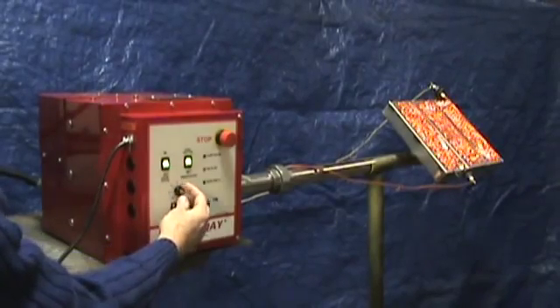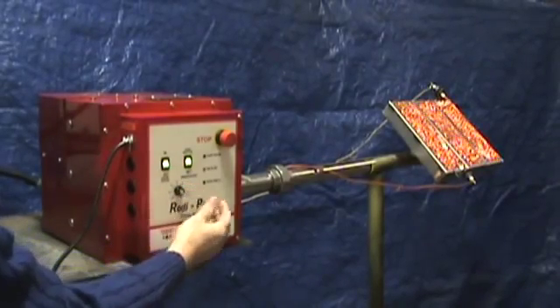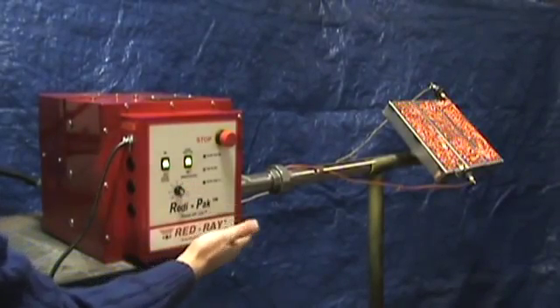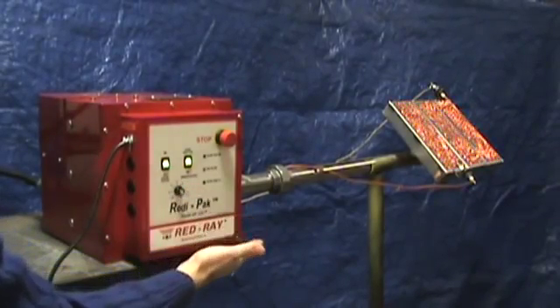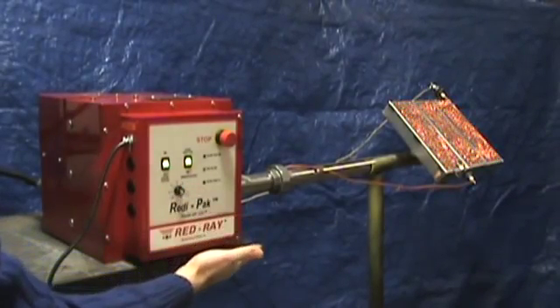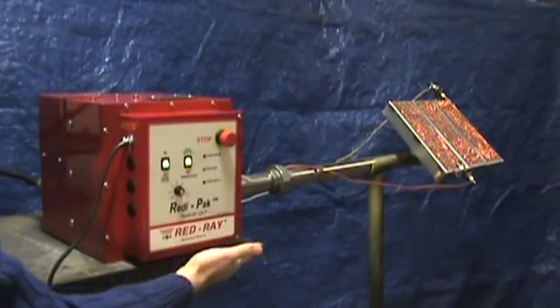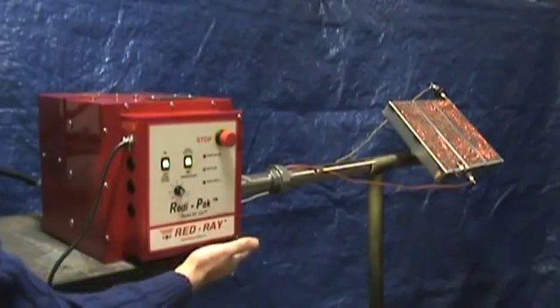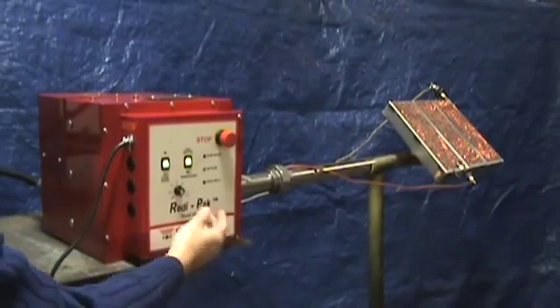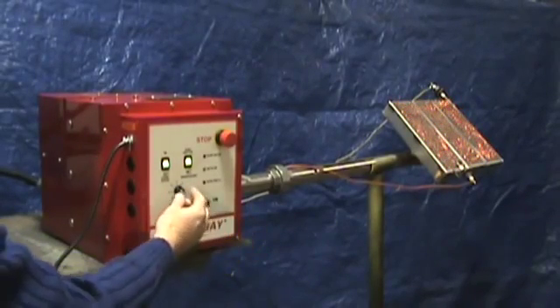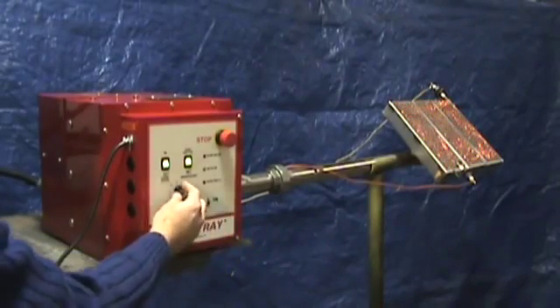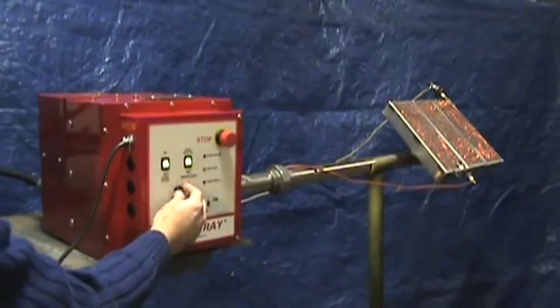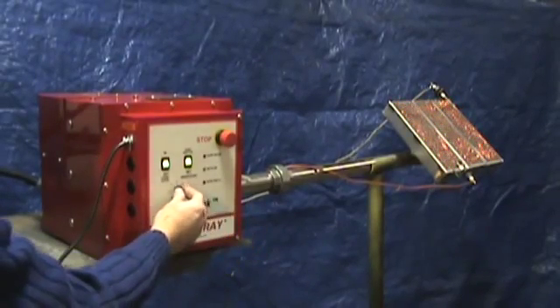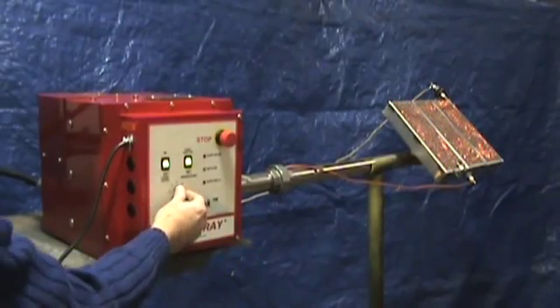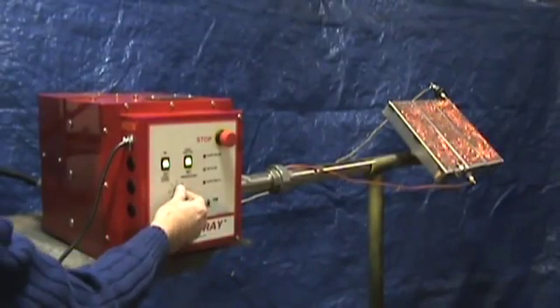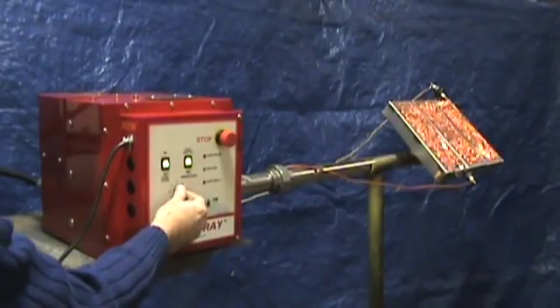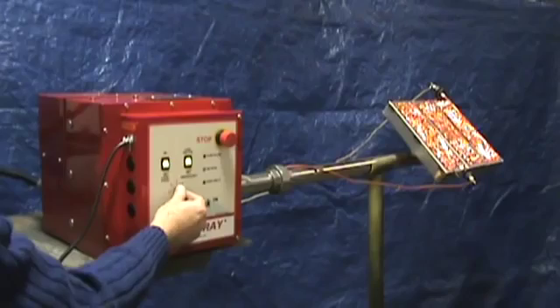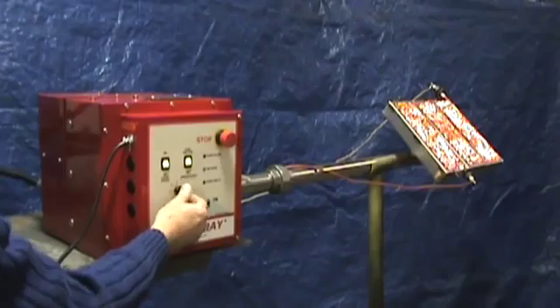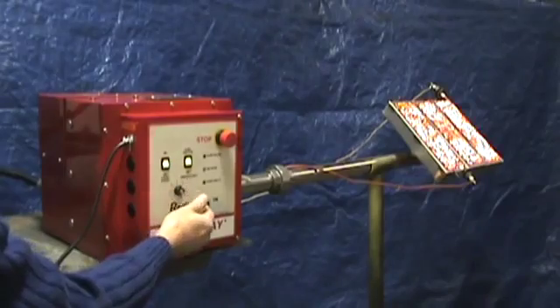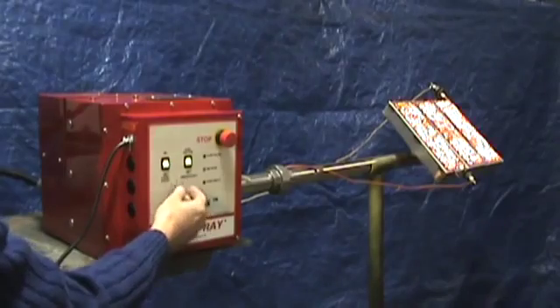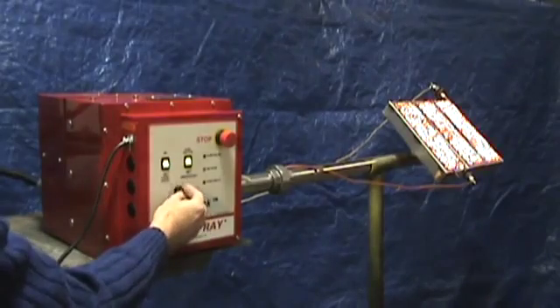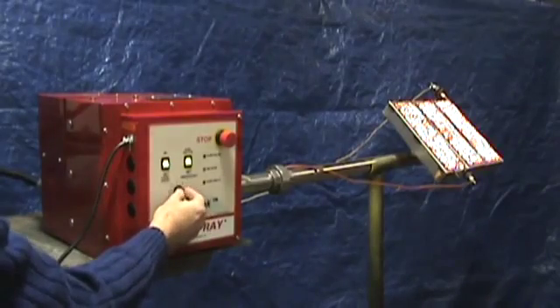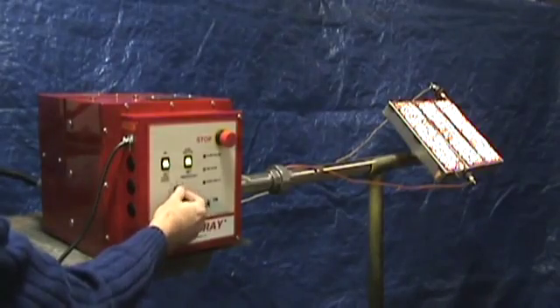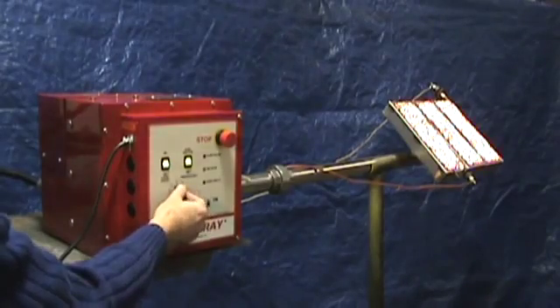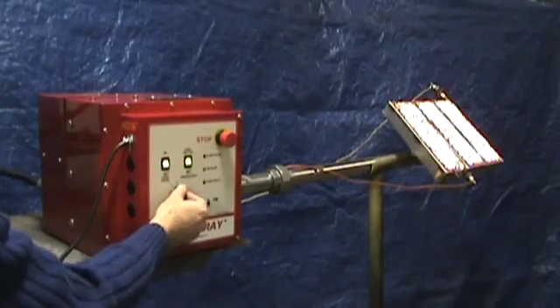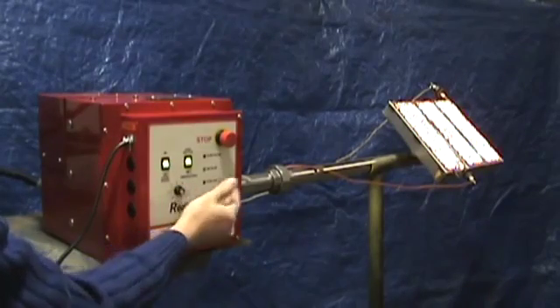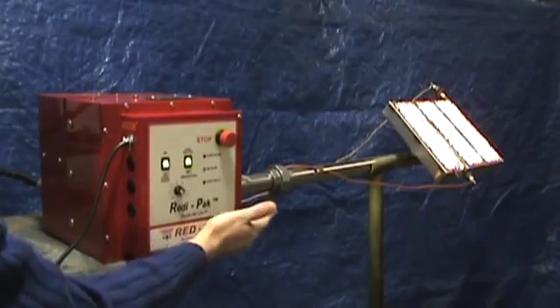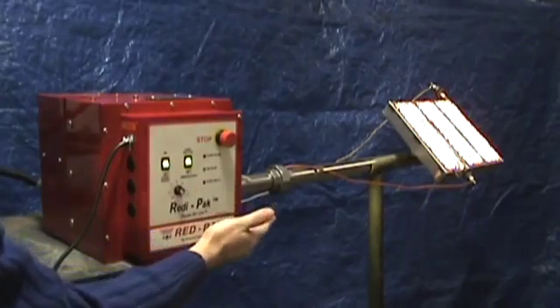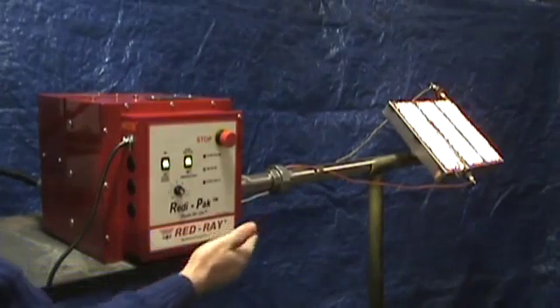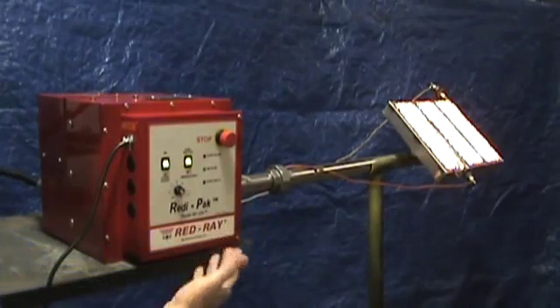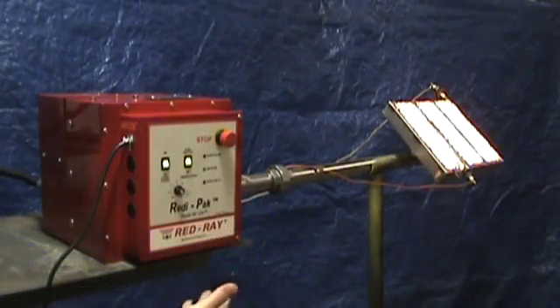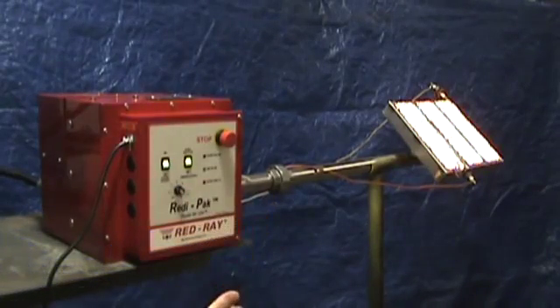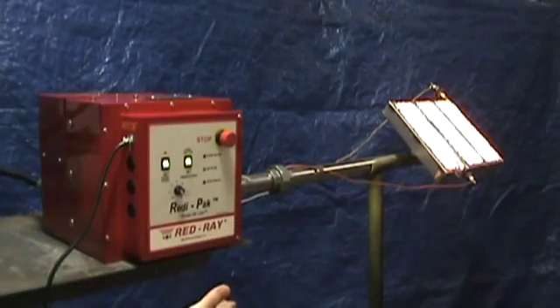Low fire, medium fire, and high fire — any place in between.